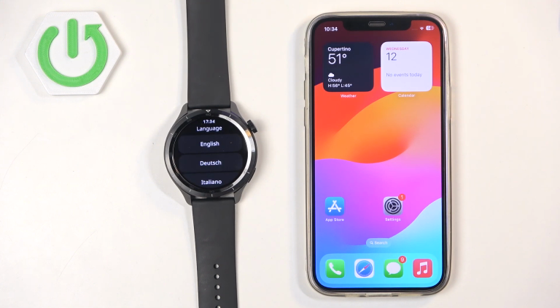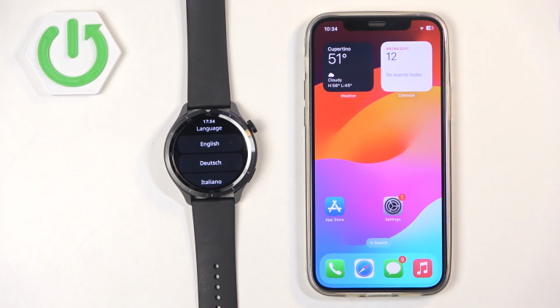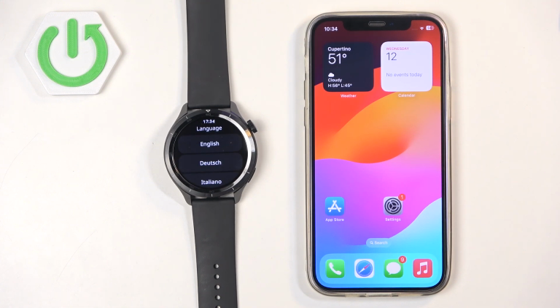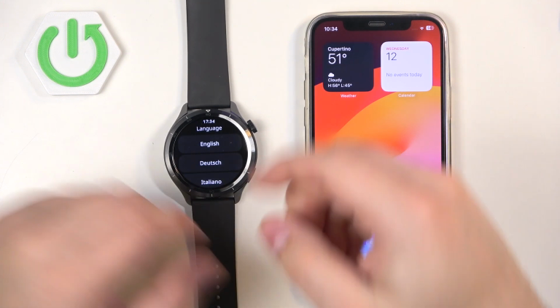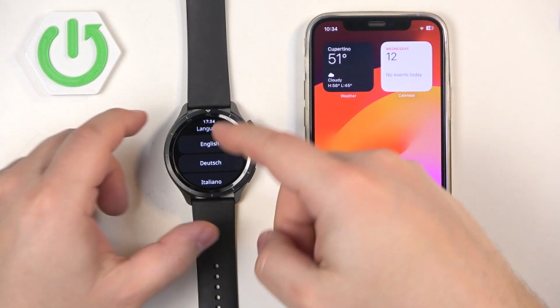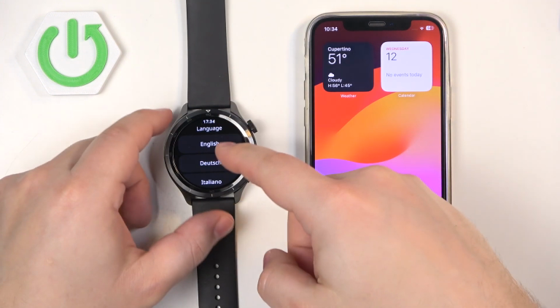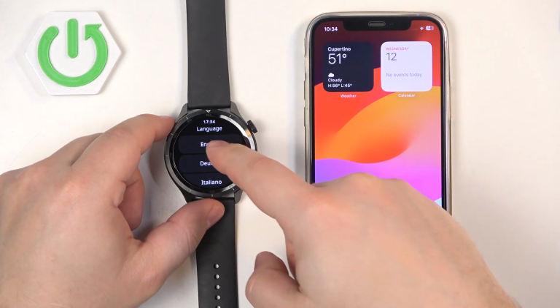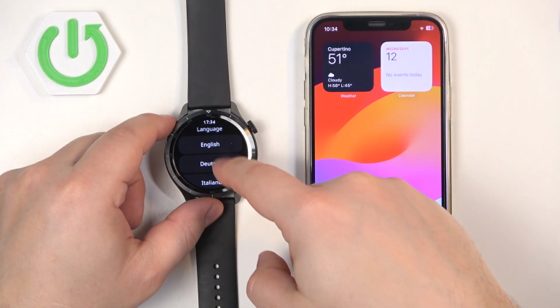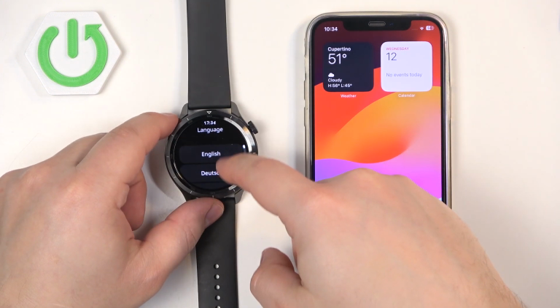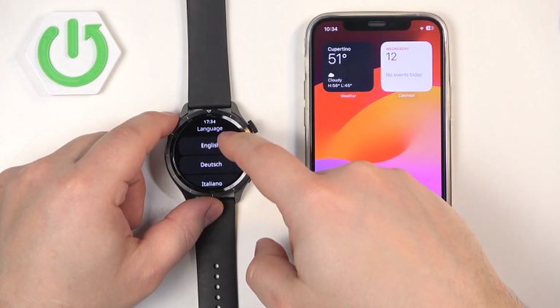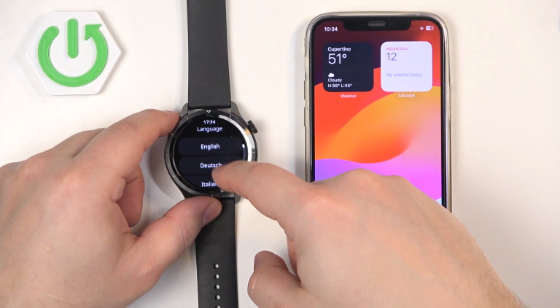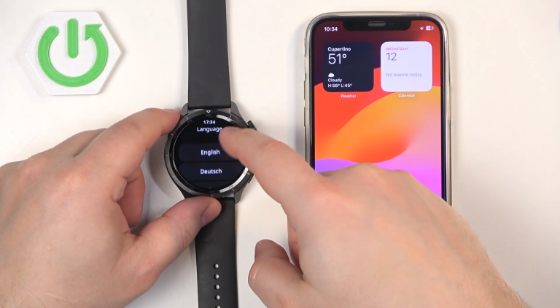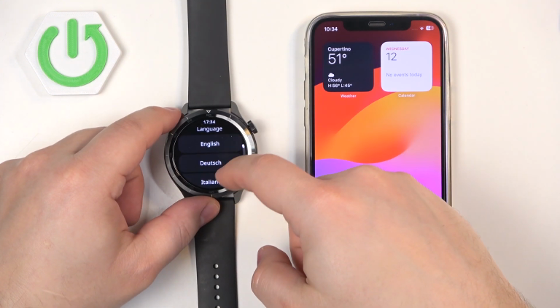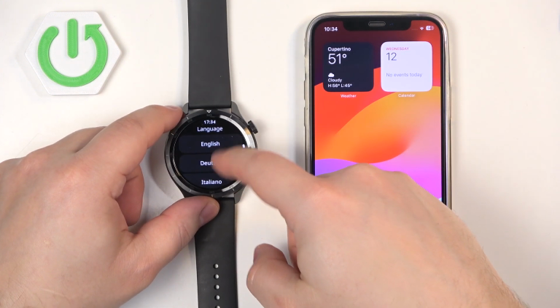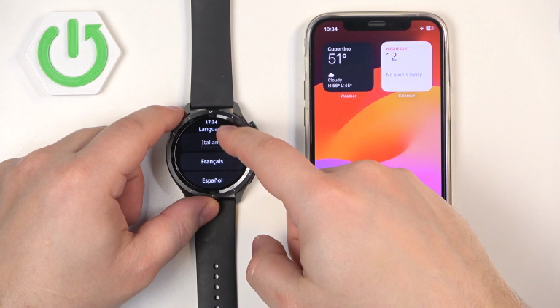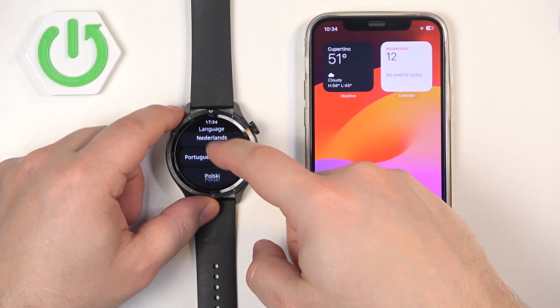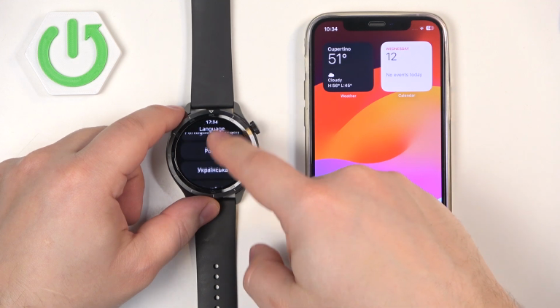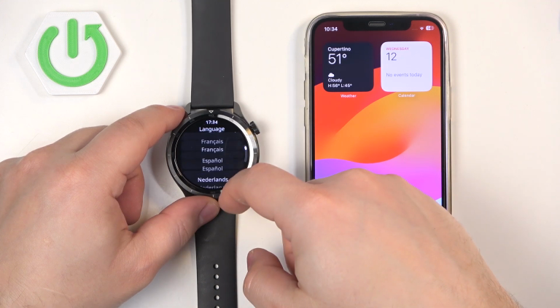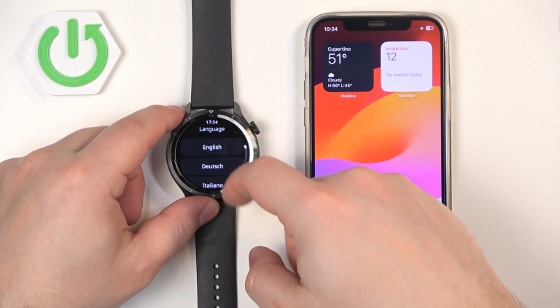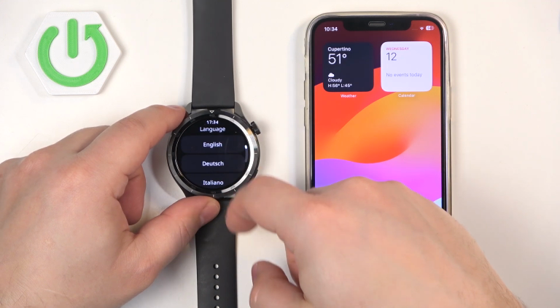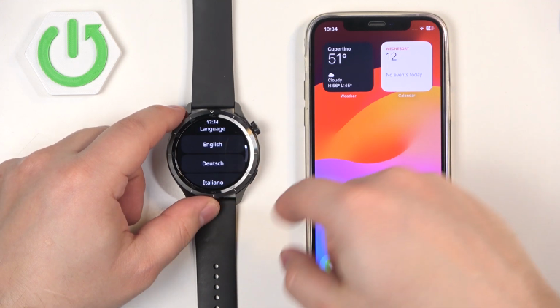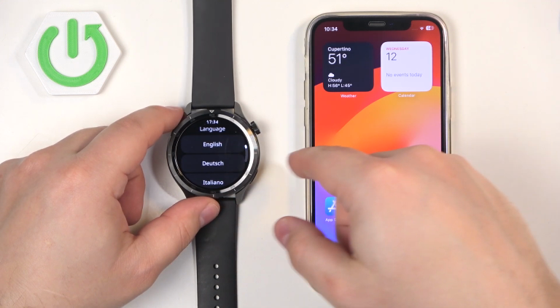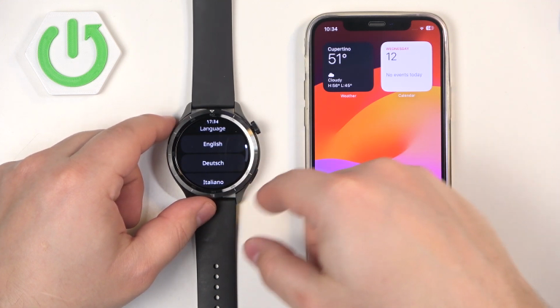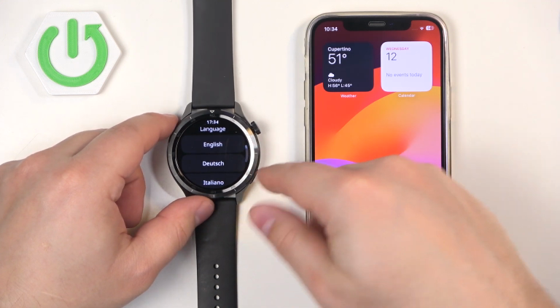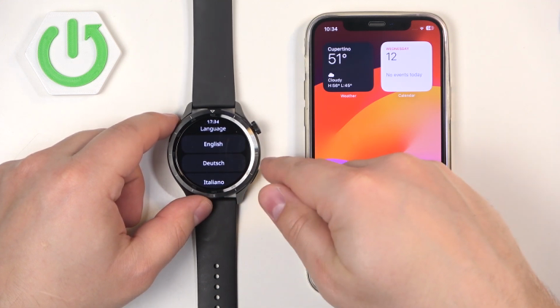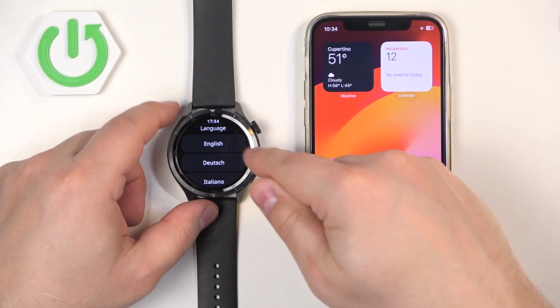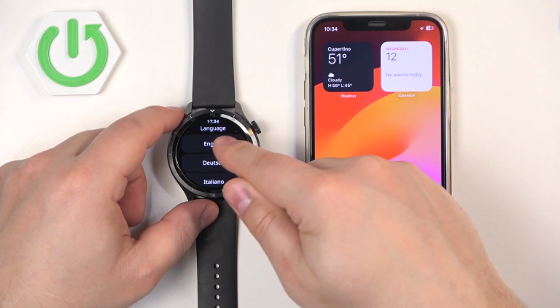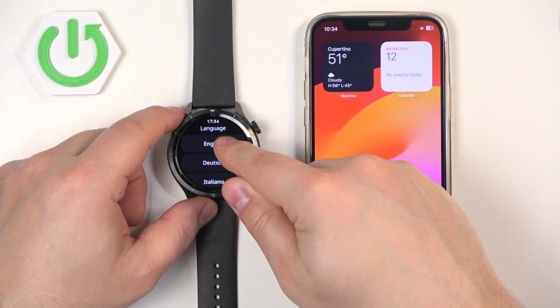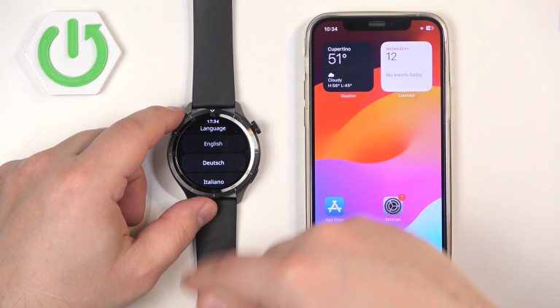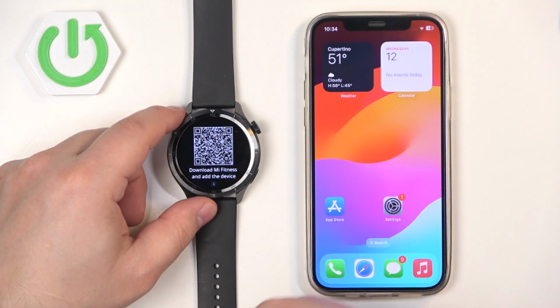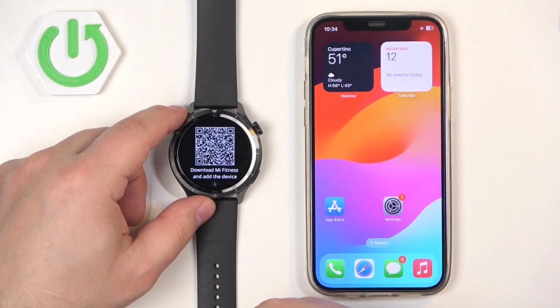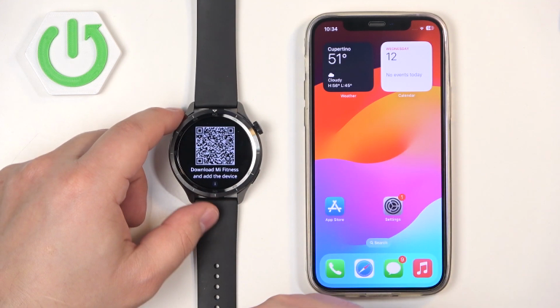Once the watch boots up you will see the list of languages on the screen. You can scroll through it, find the language you would like to use on your watch, then tap on it to select it.